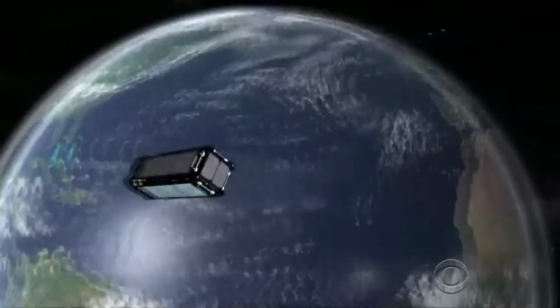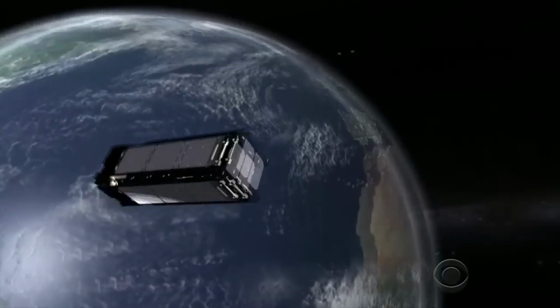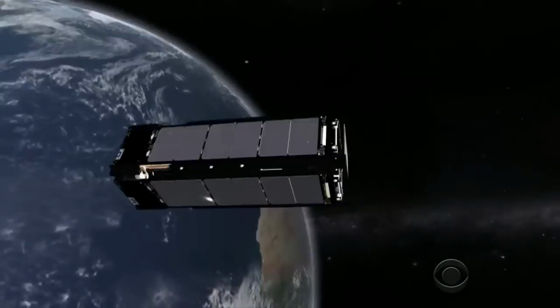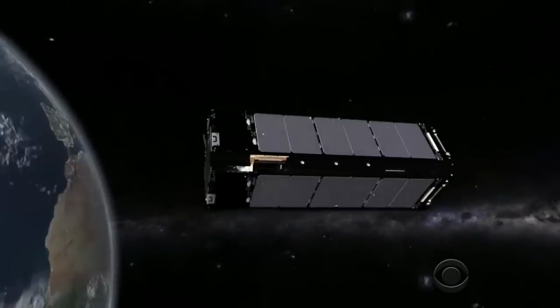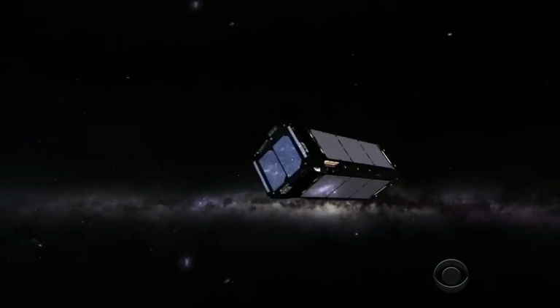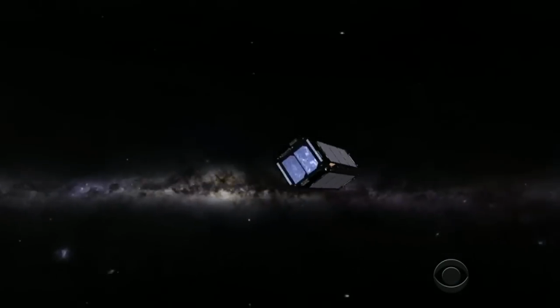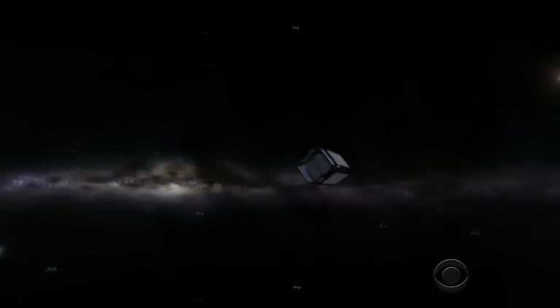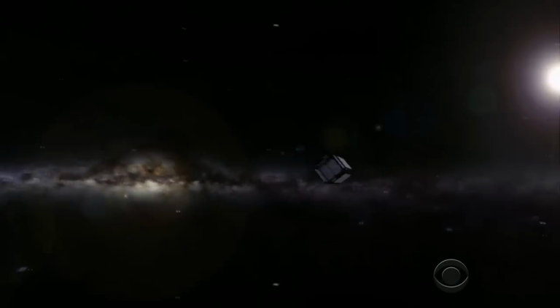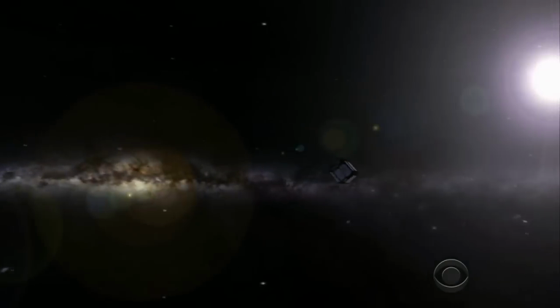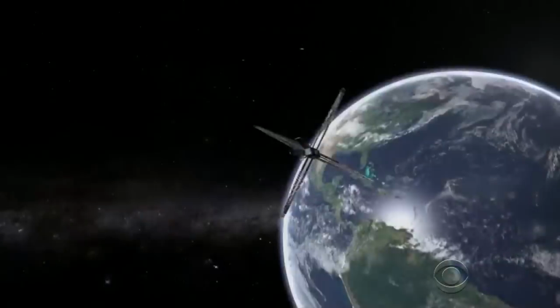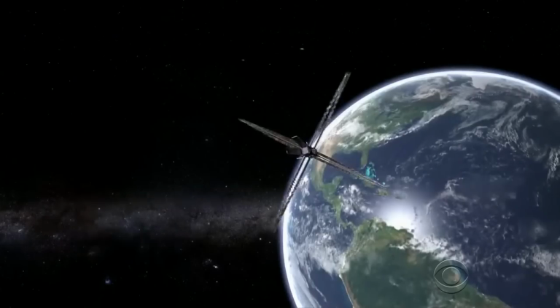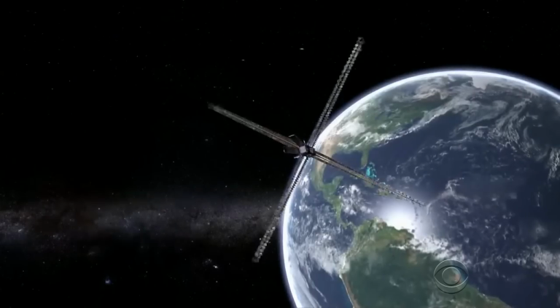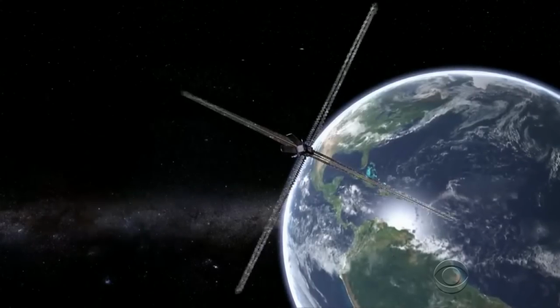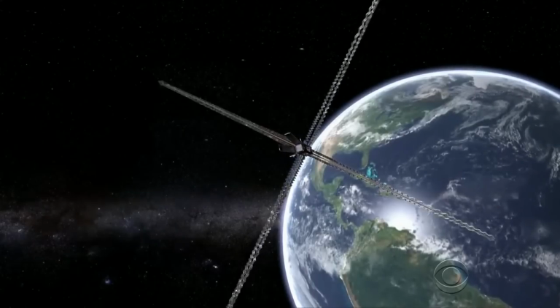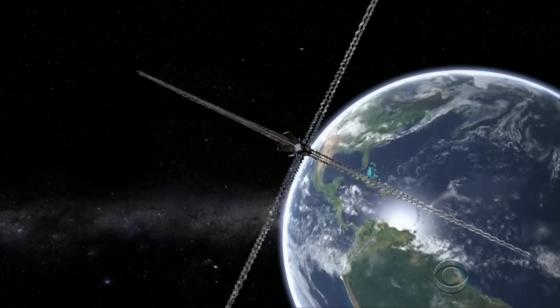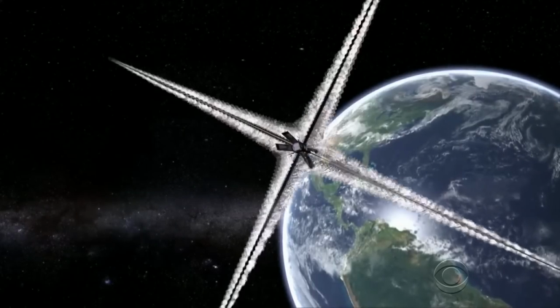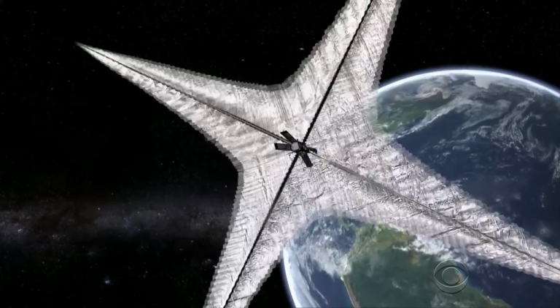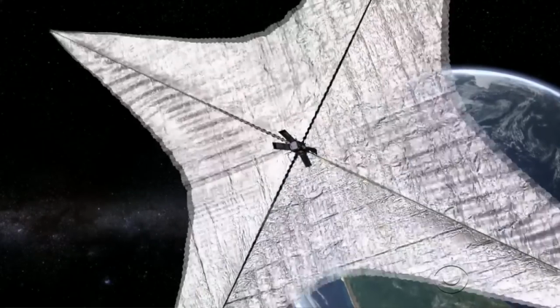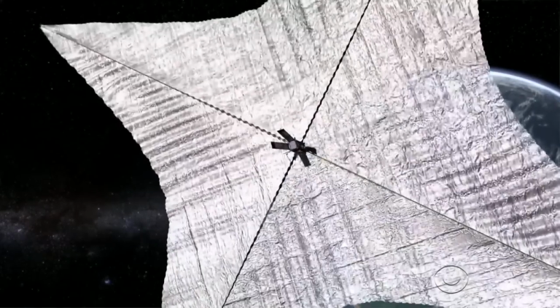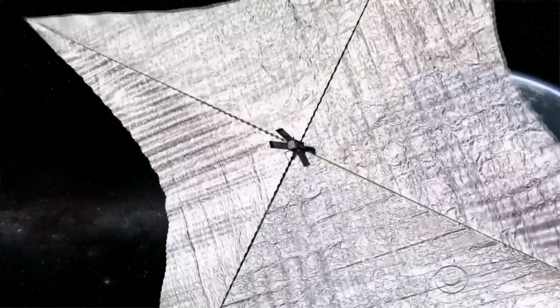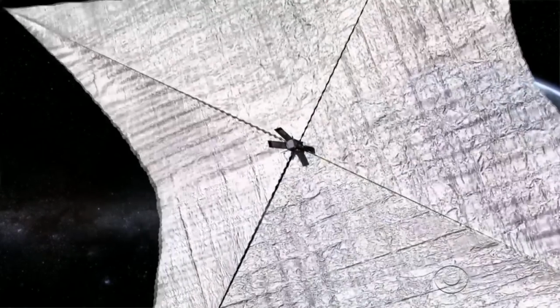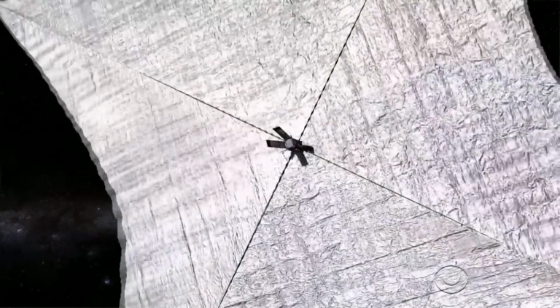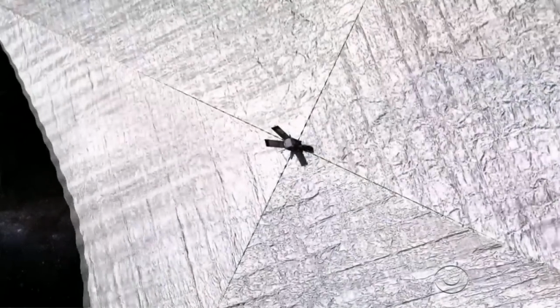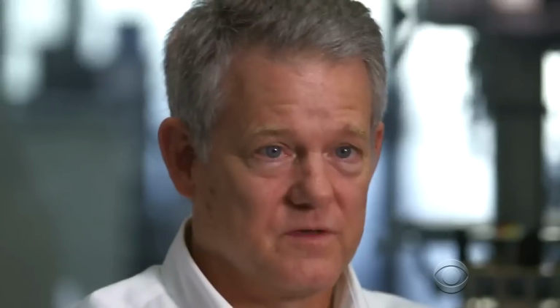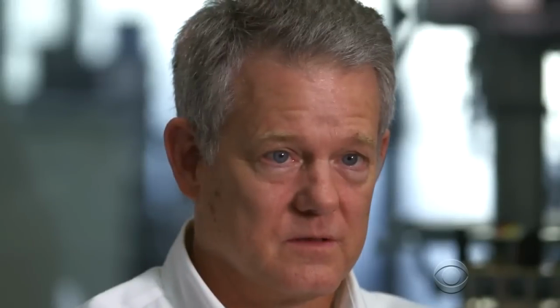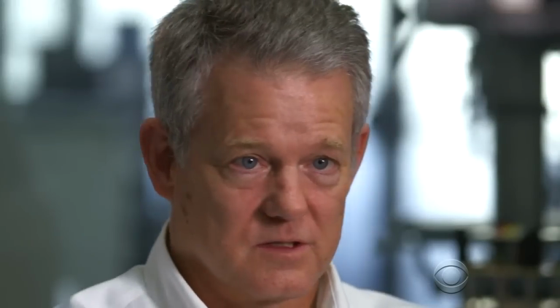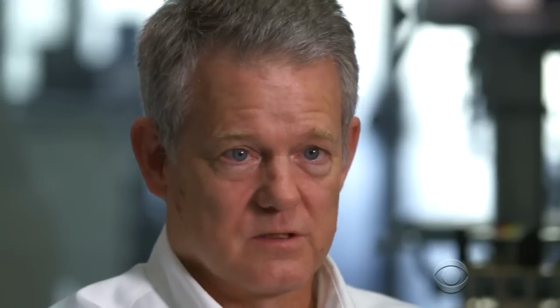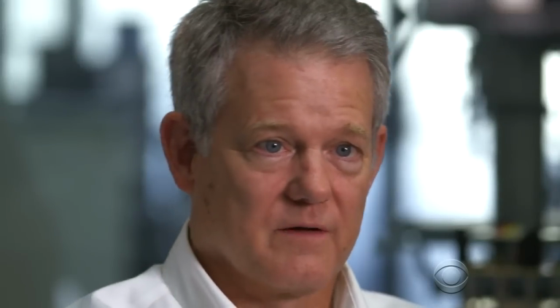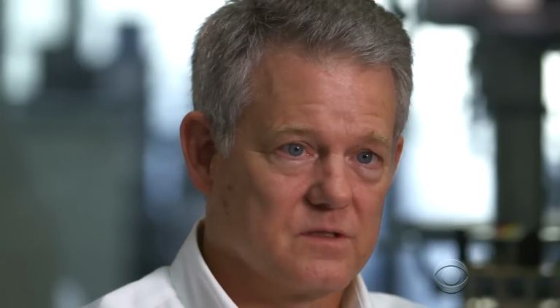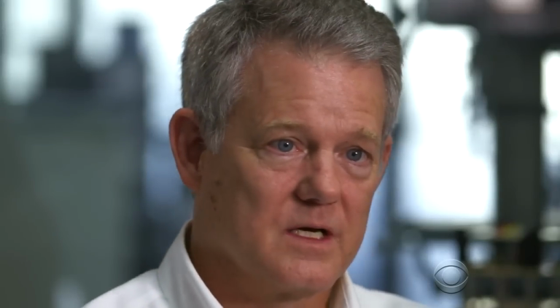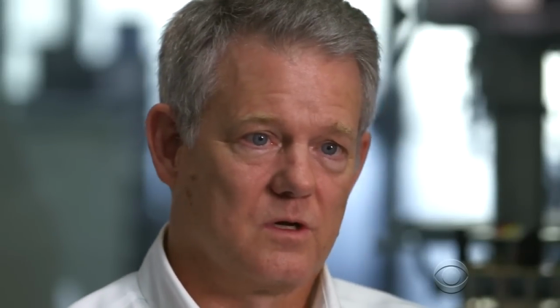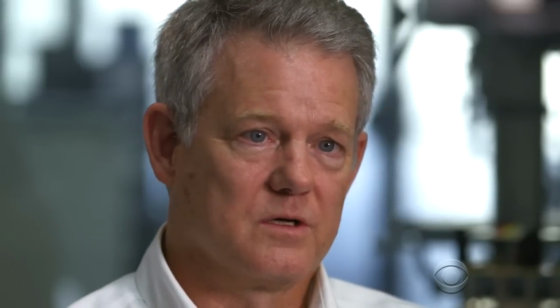They're making space exploration affordable to universities and businesses. Last year, about 150 spacecraft this size were launched.